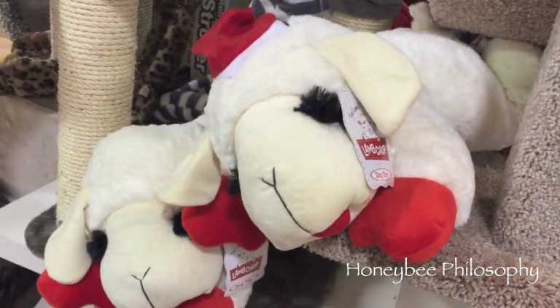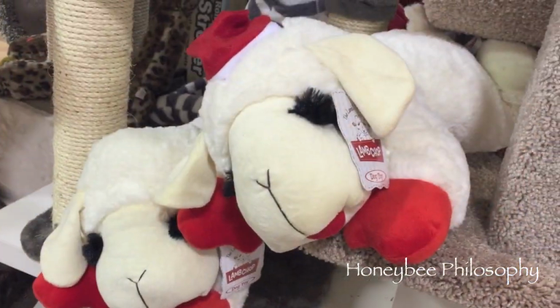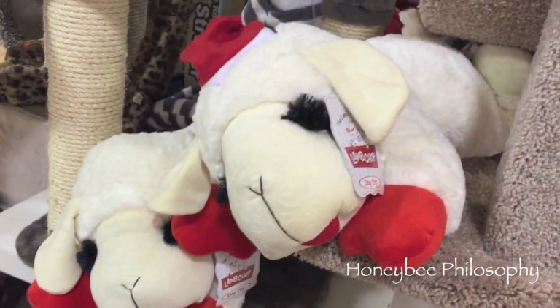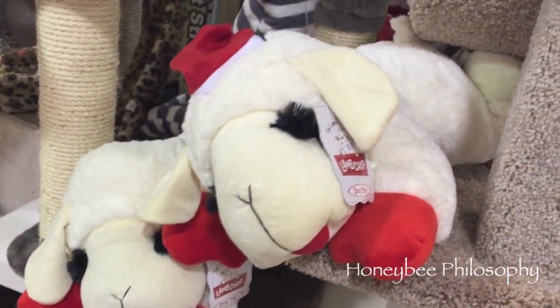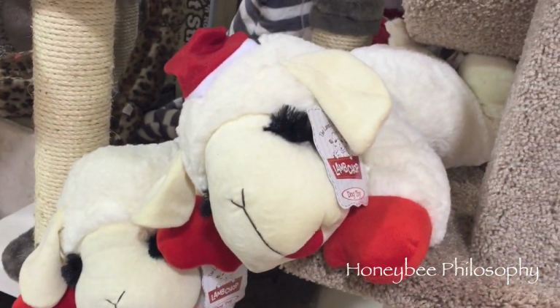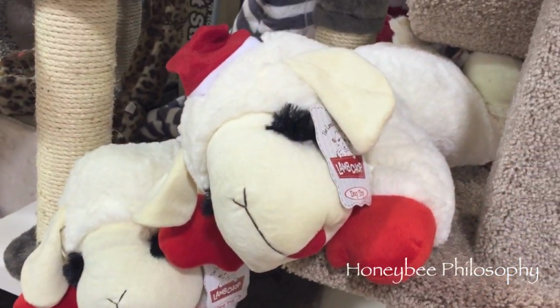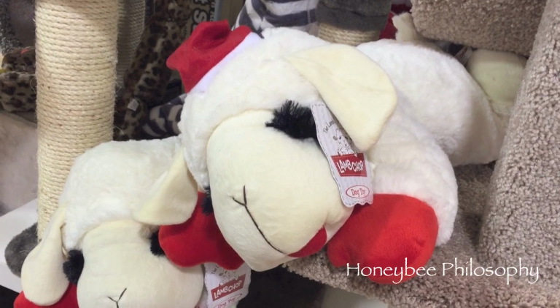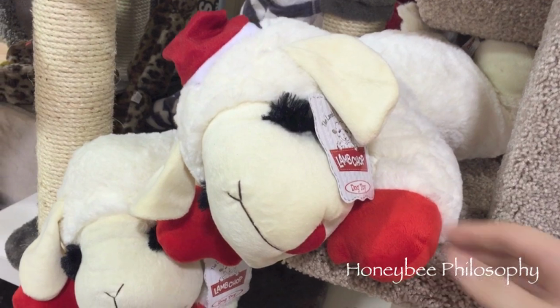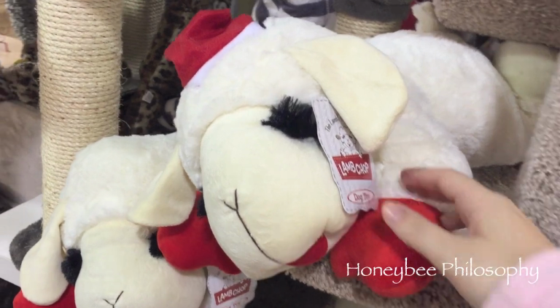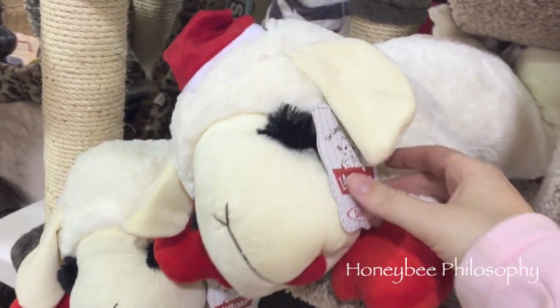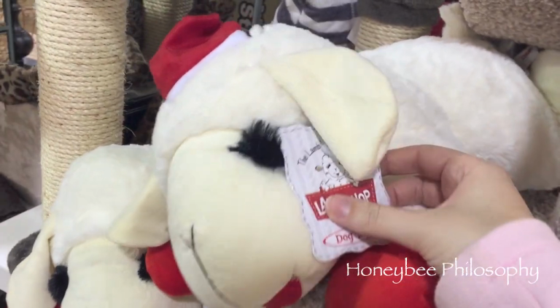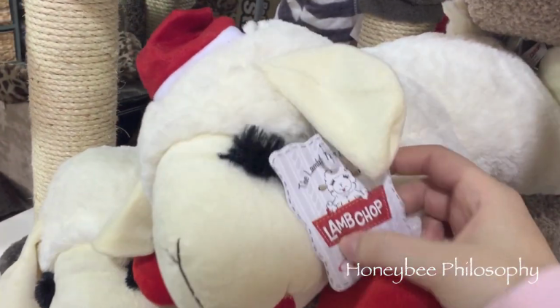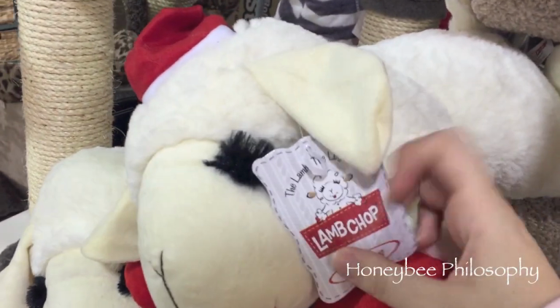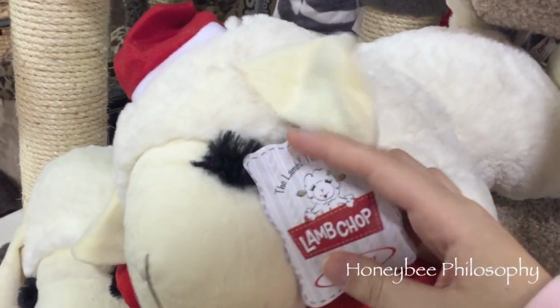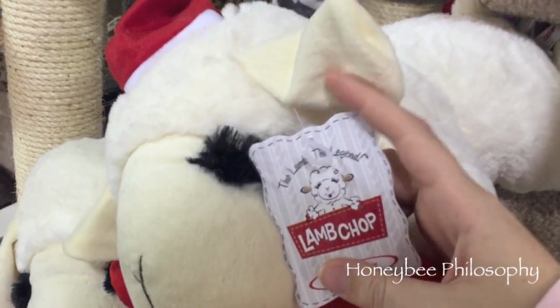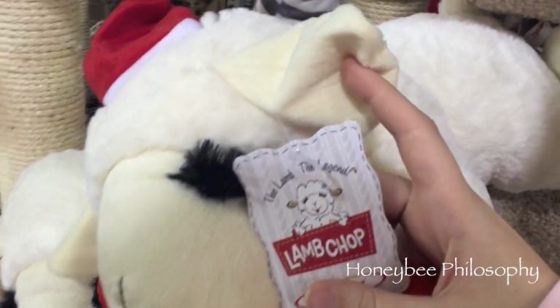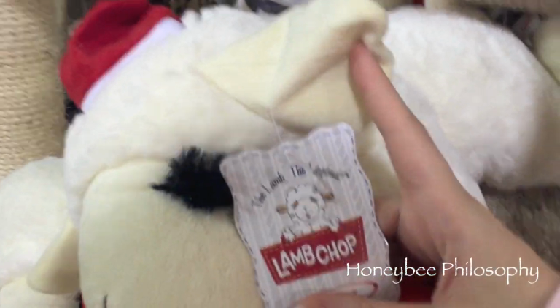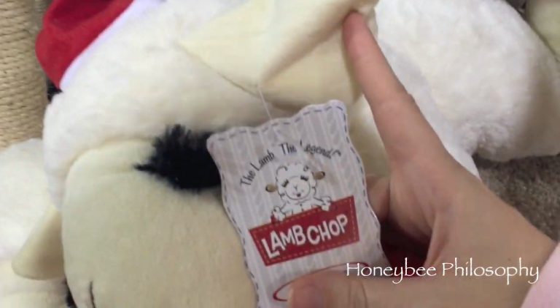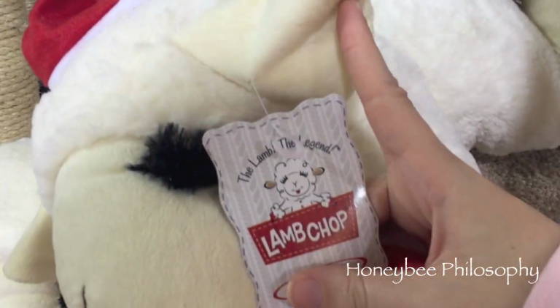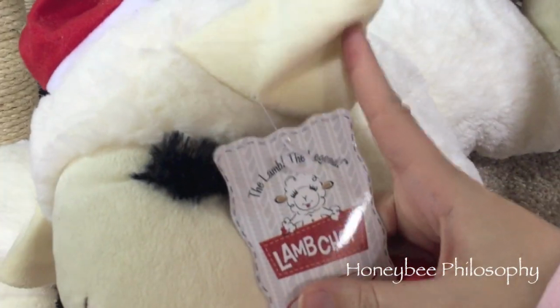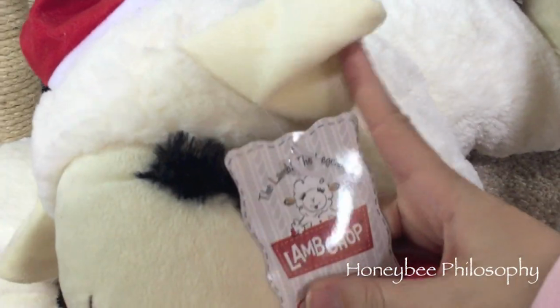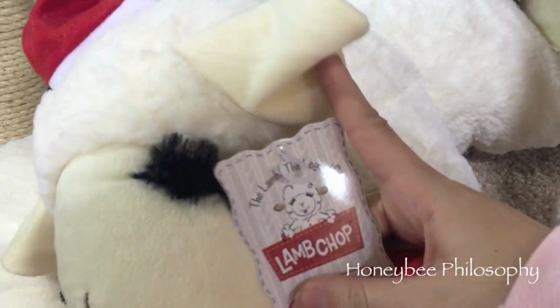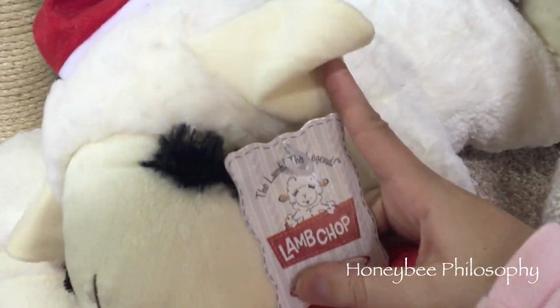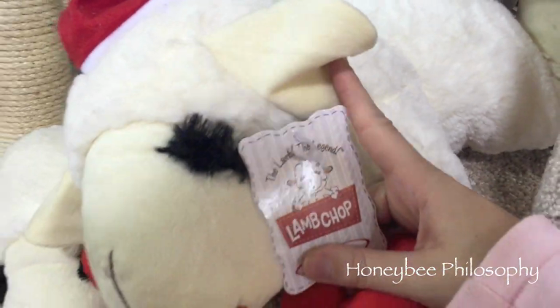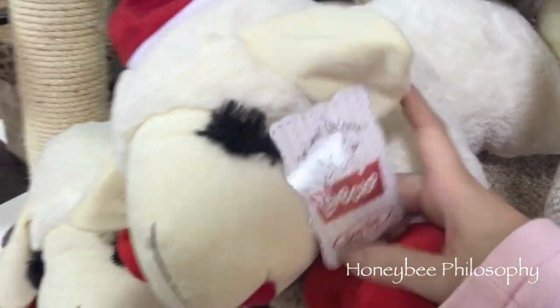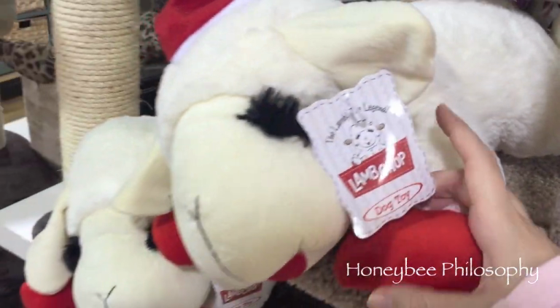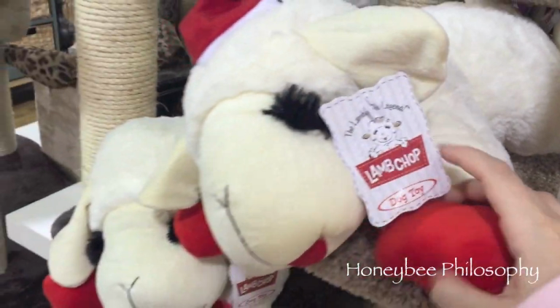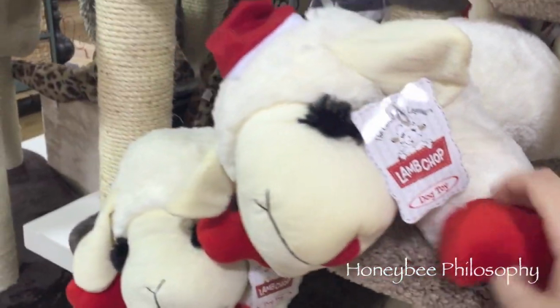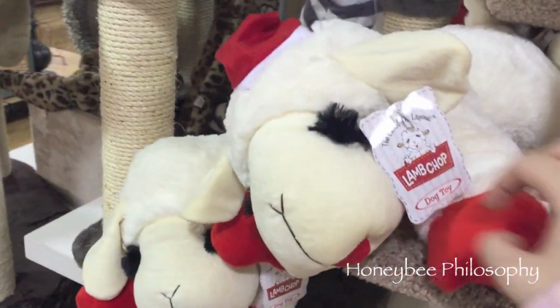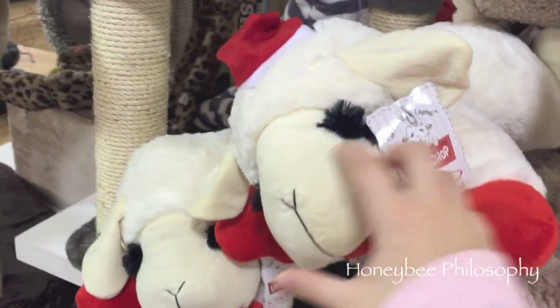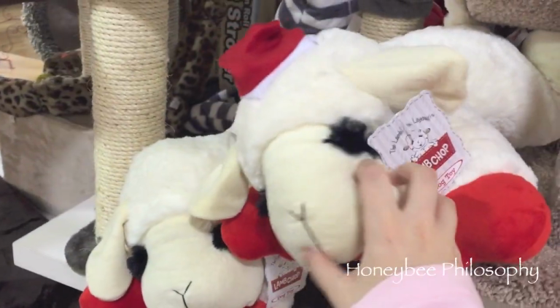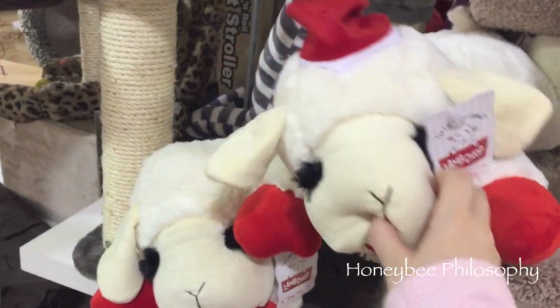Look who I found at HomeGoods — Lamb Chop! Anyone remember Lamb Chop? It used to be one of my favorite shows.